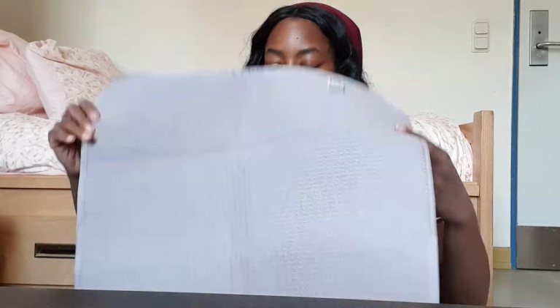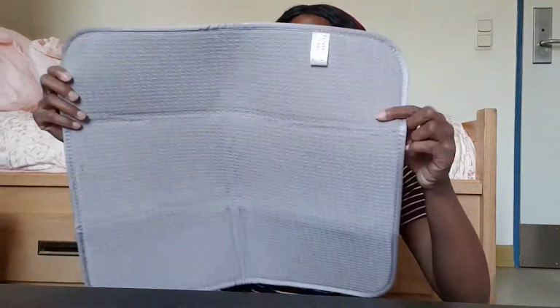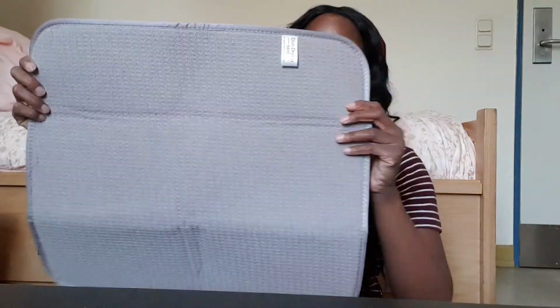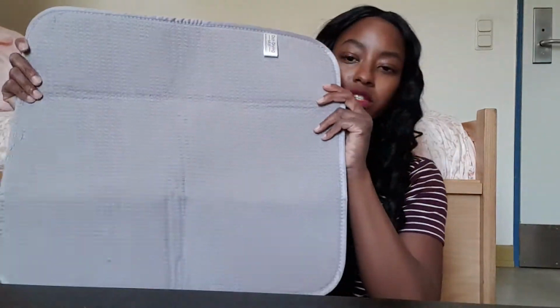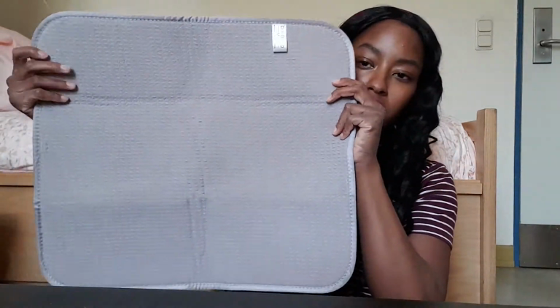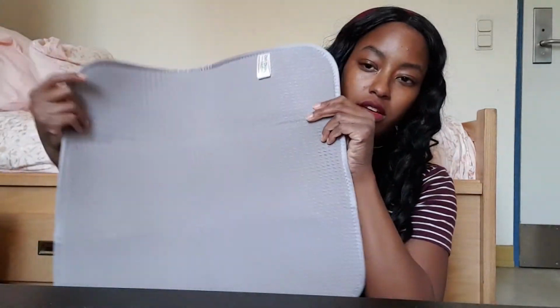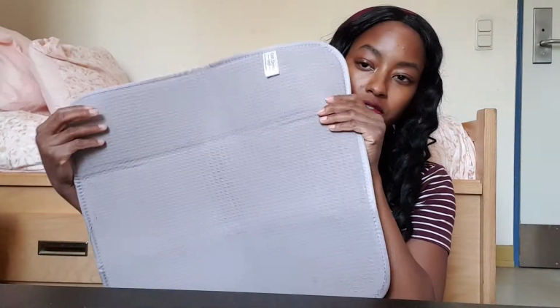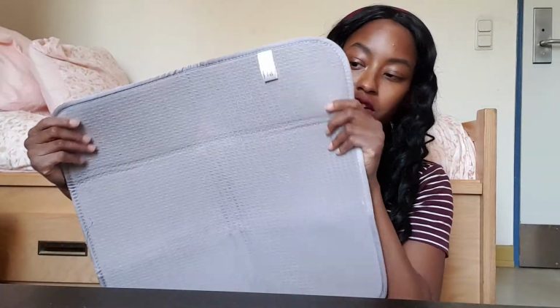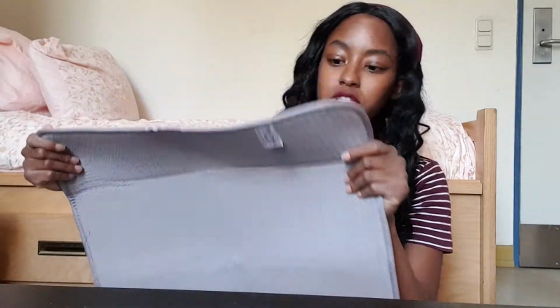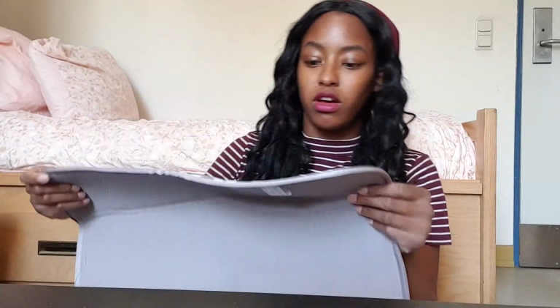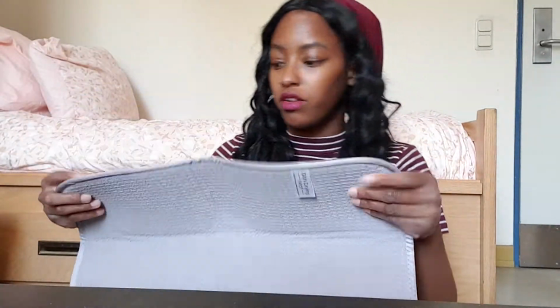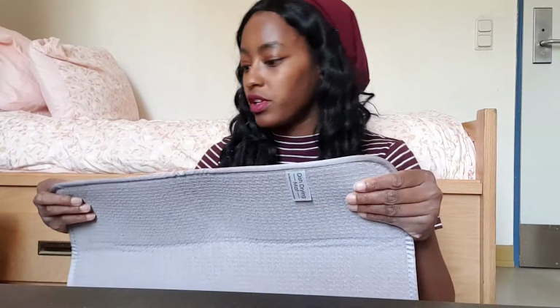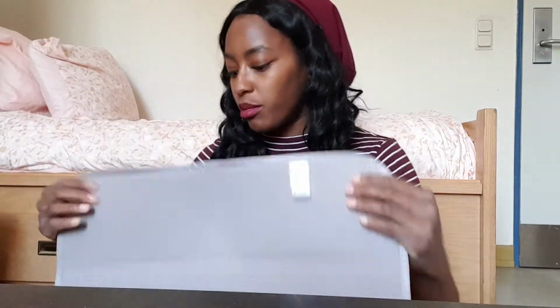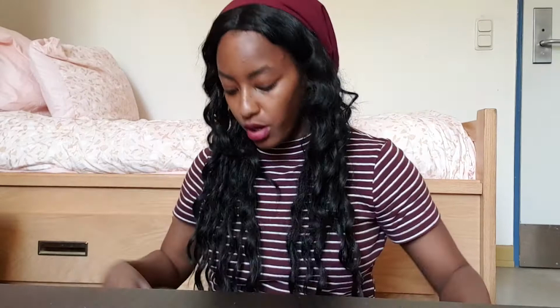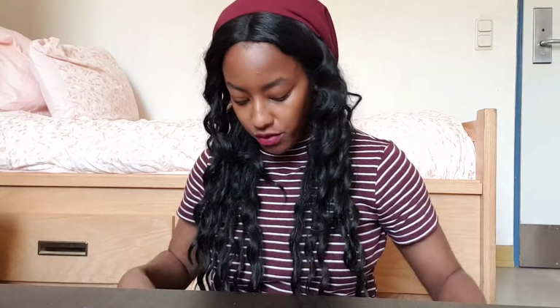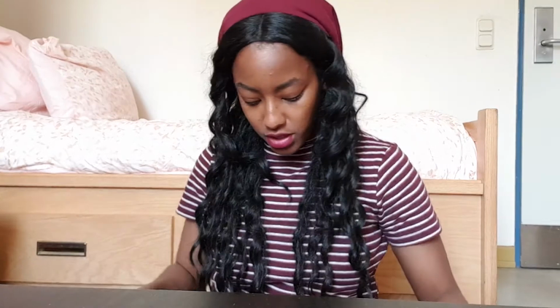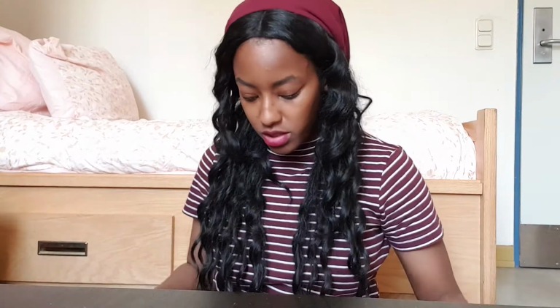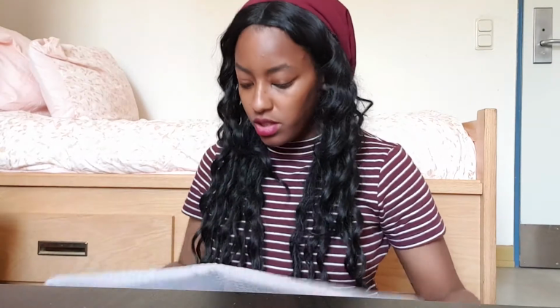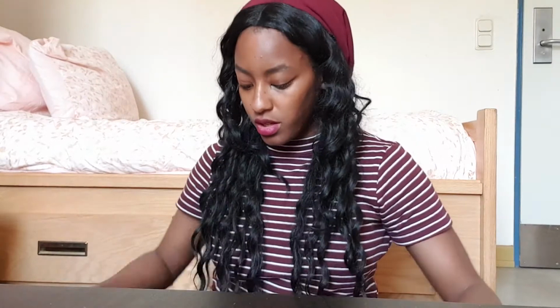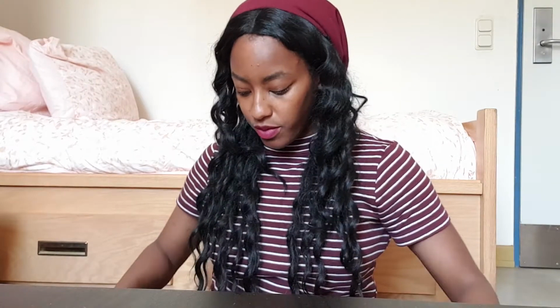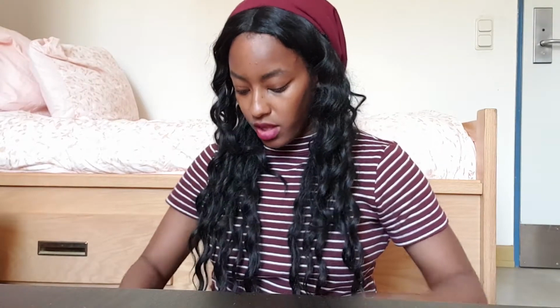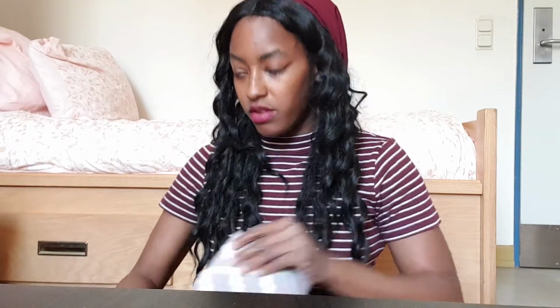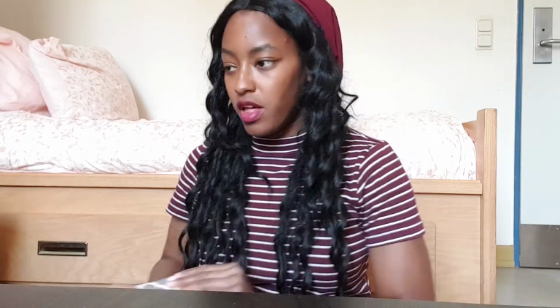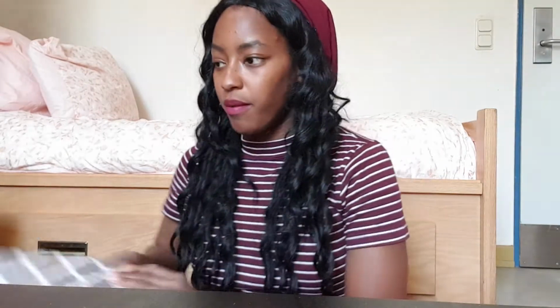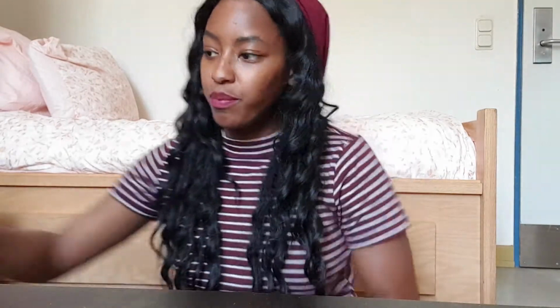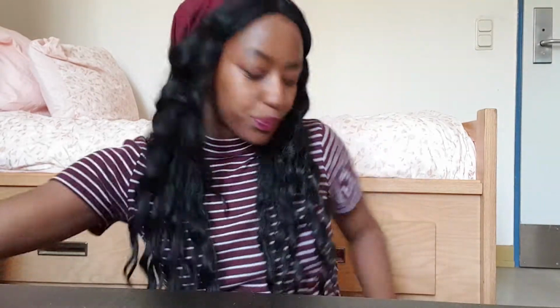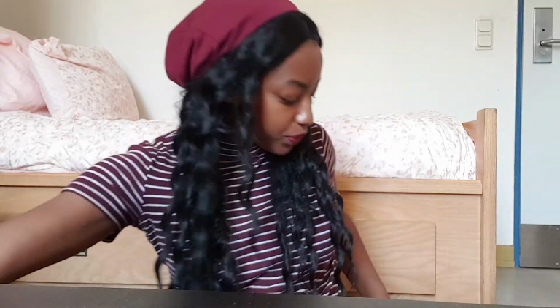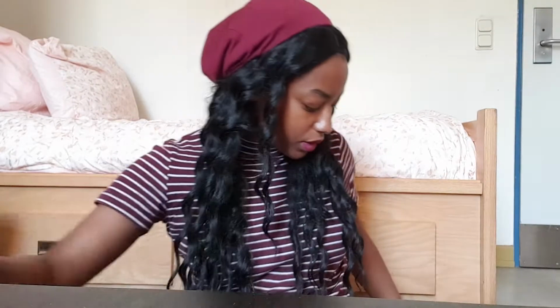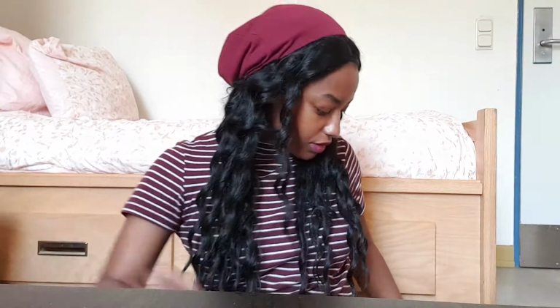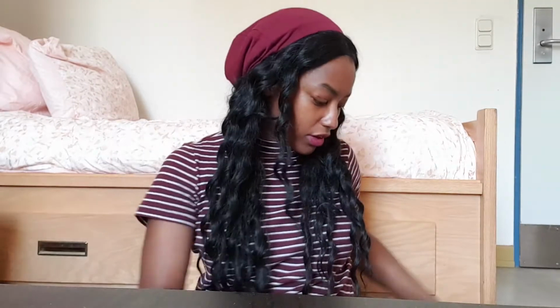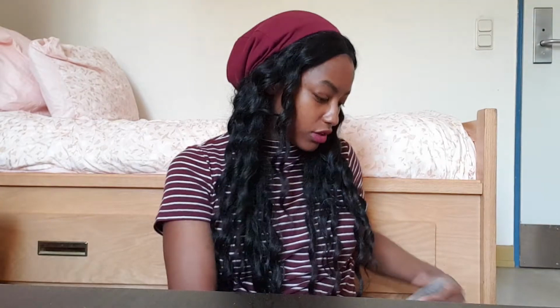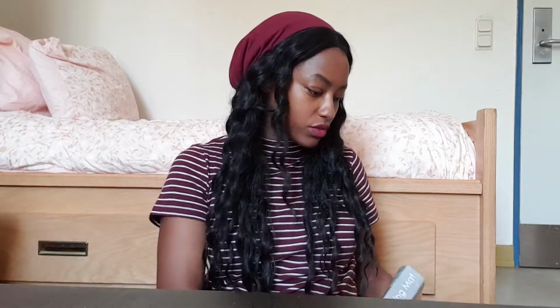I didn't show the other side — very soft, like perfect. I love that. Very useful.